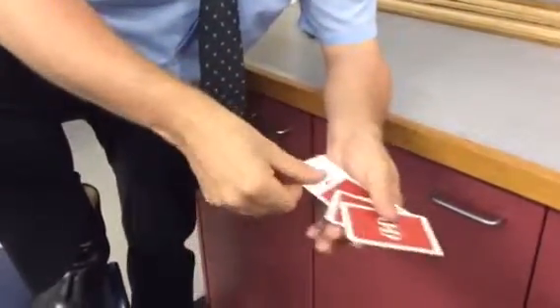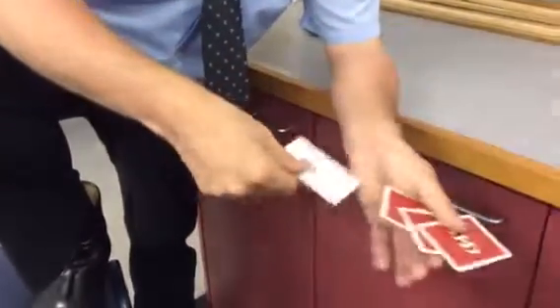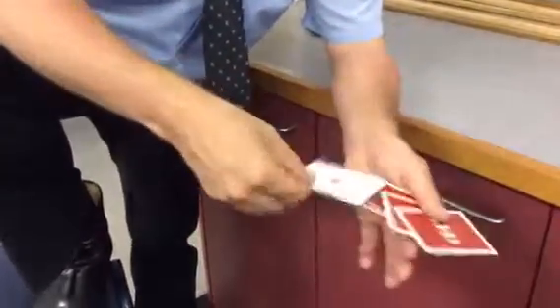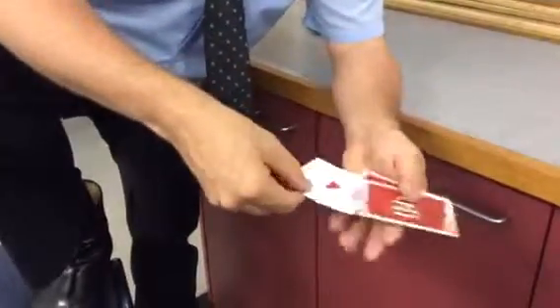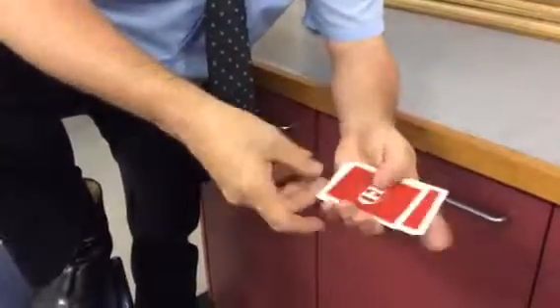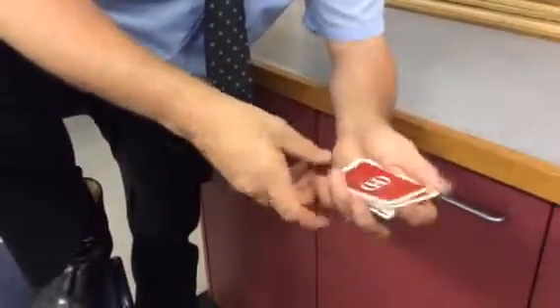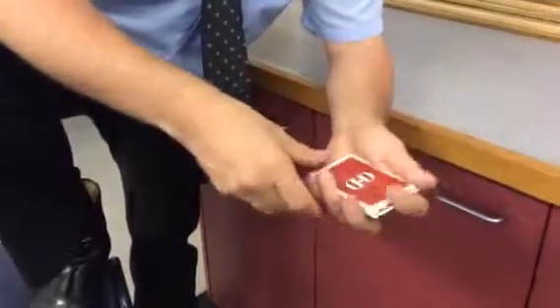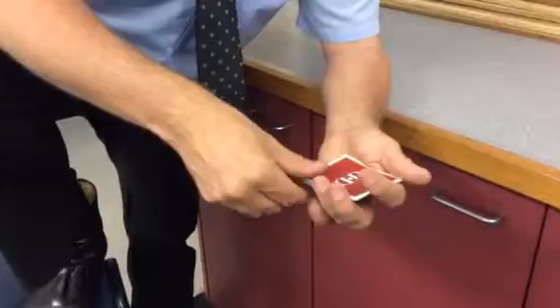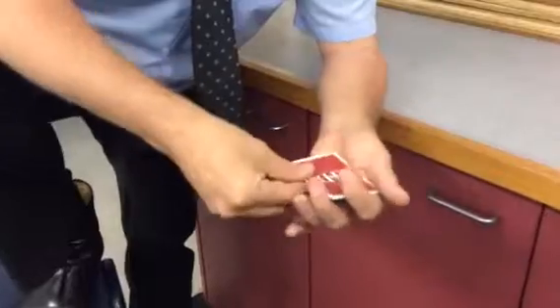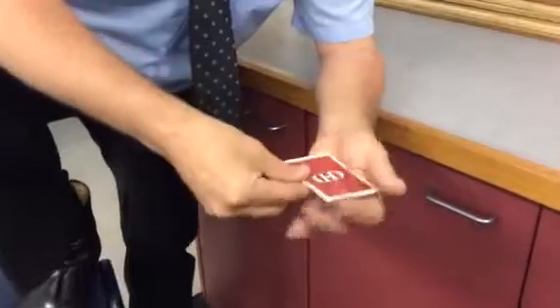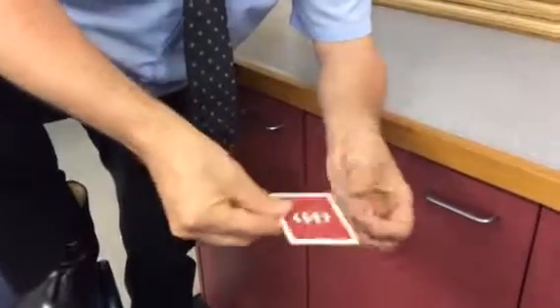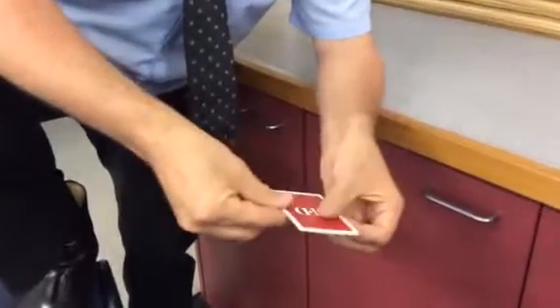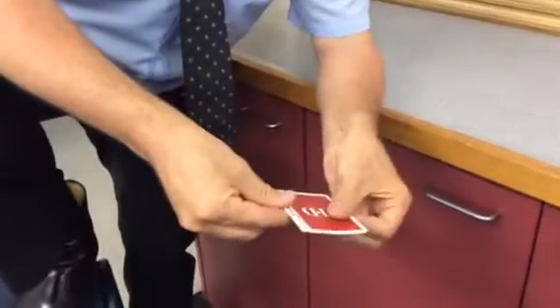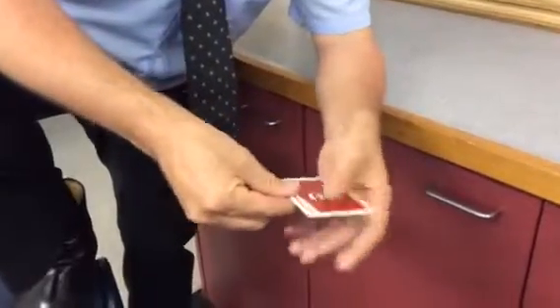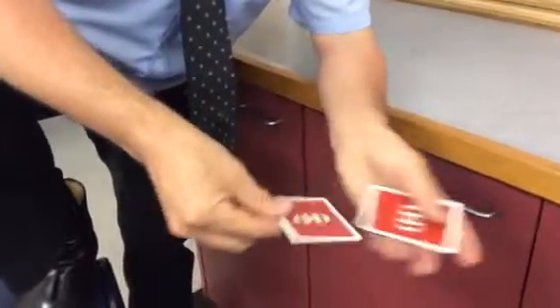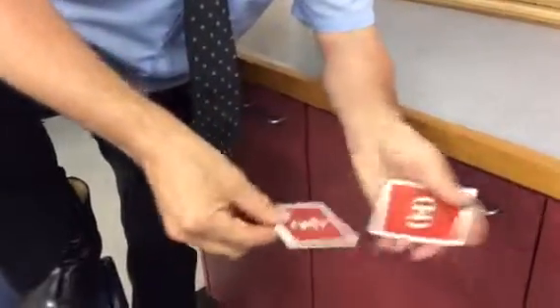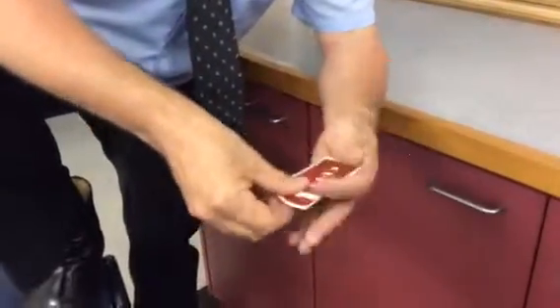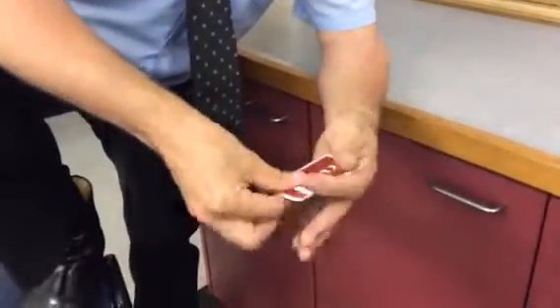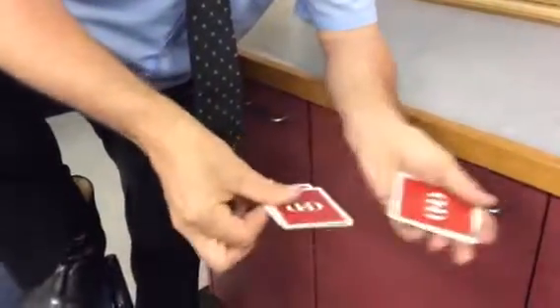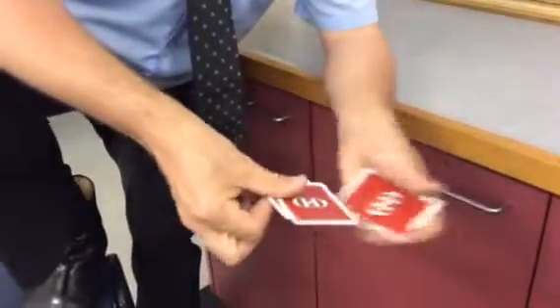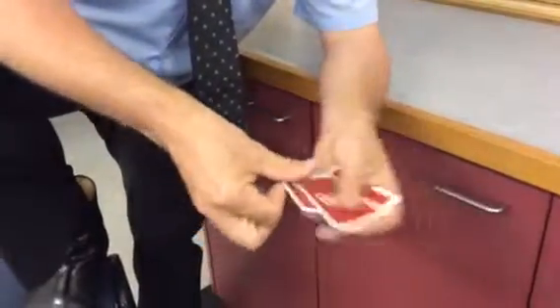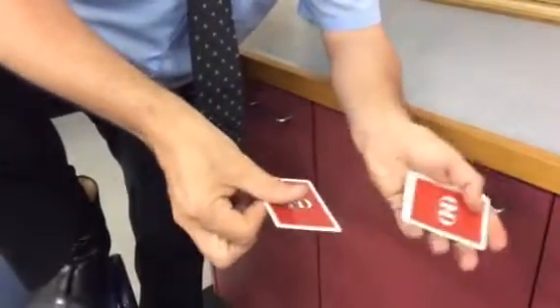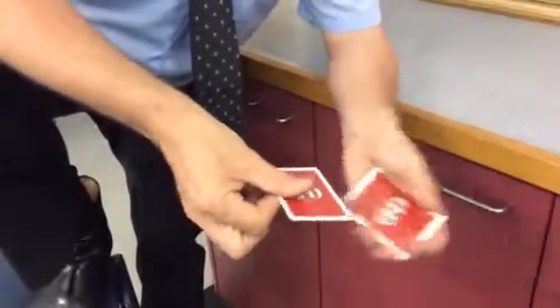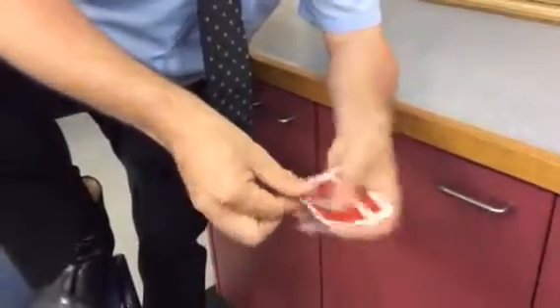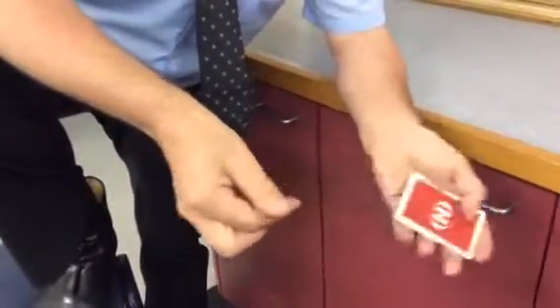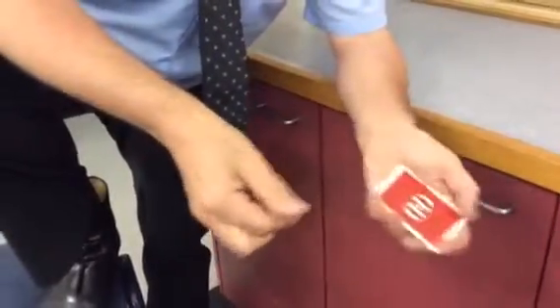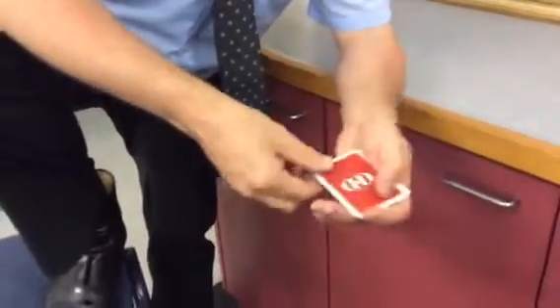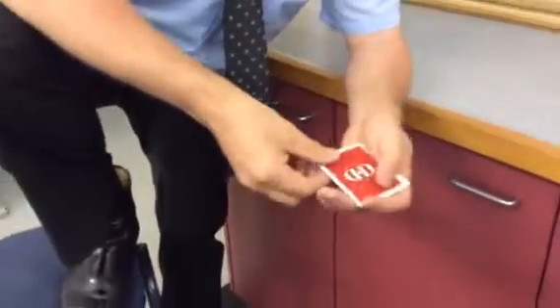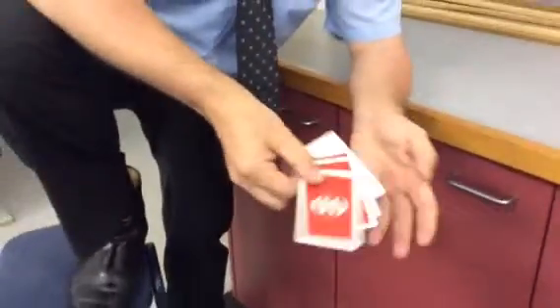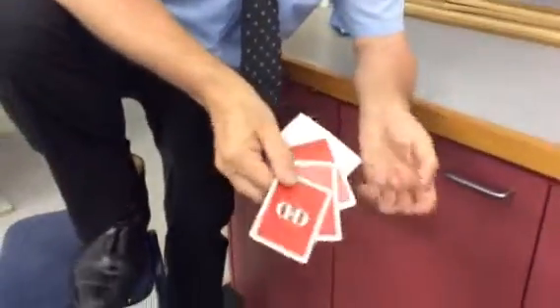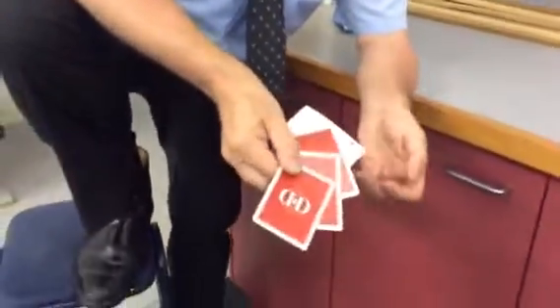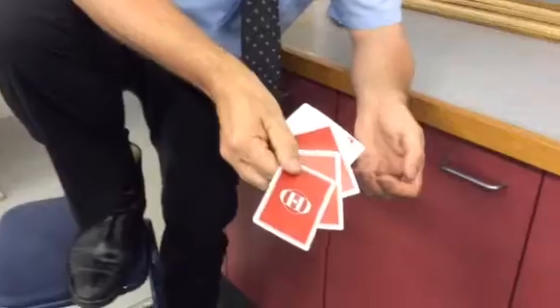At speed it goes: there's one card, two cards, three cards, four cards. You never see it.